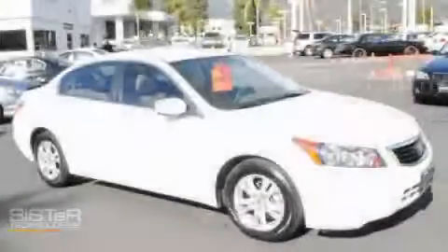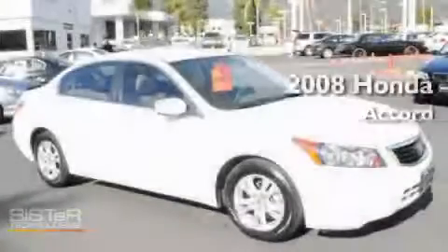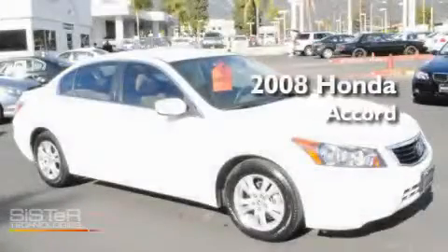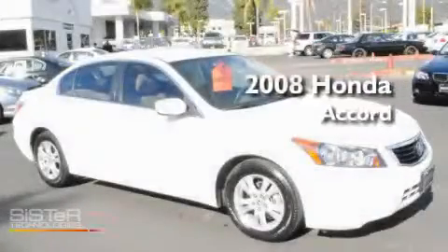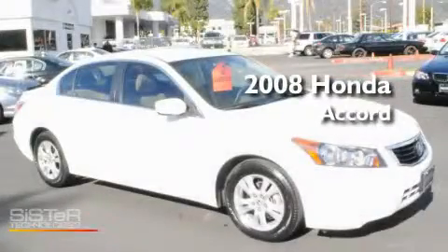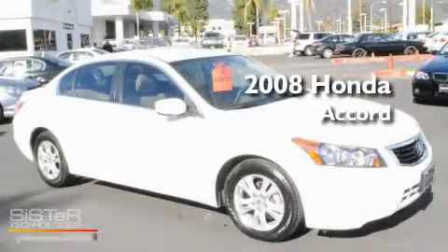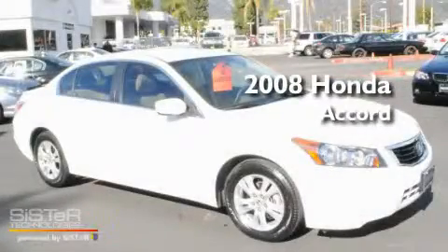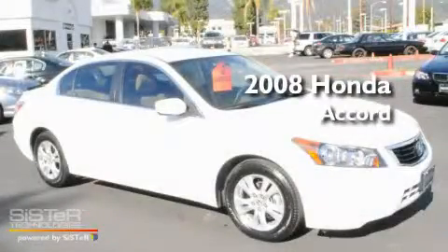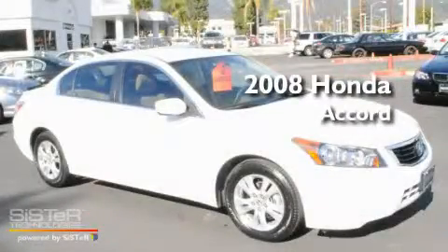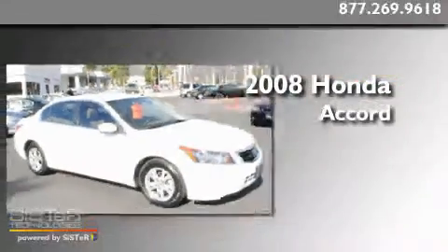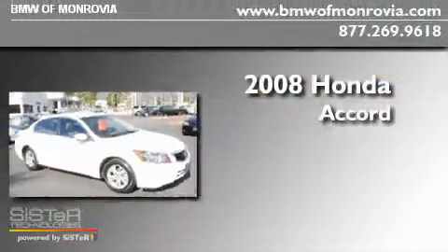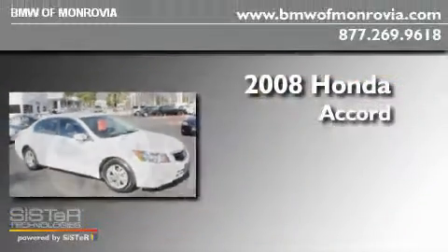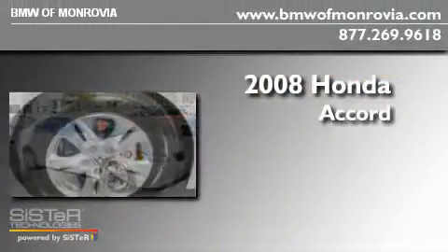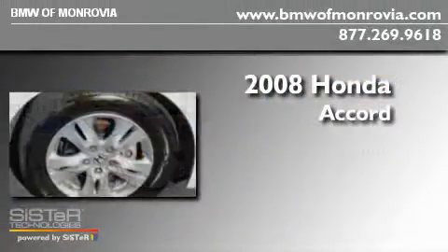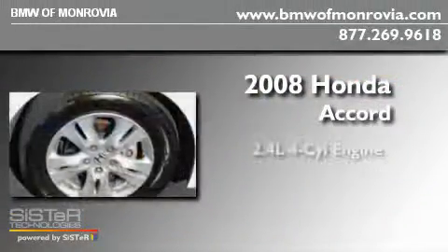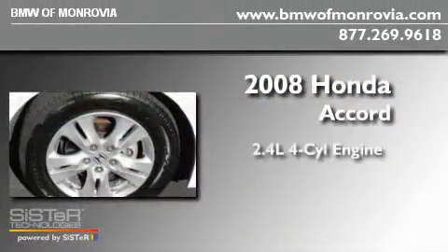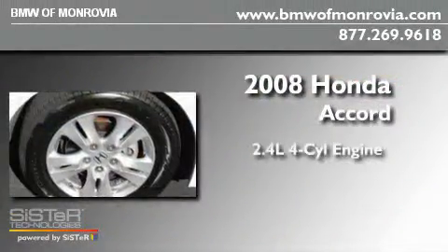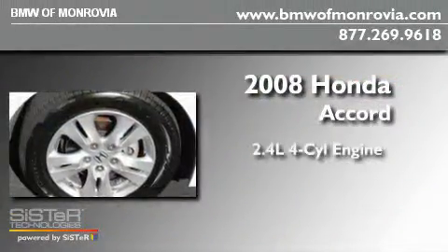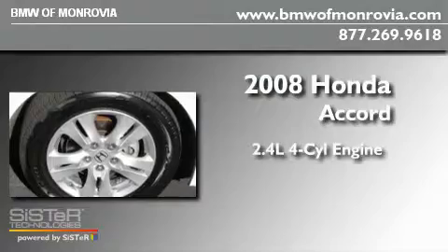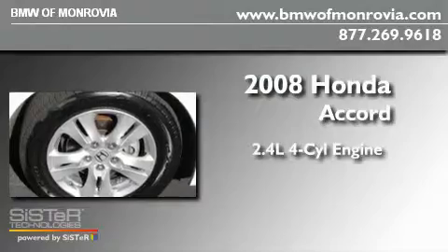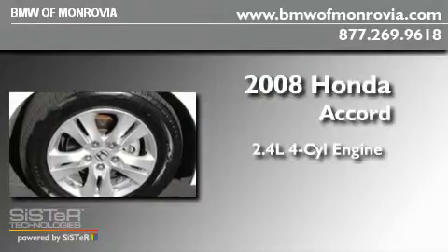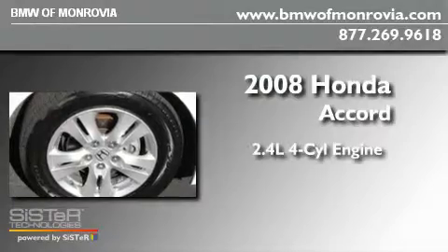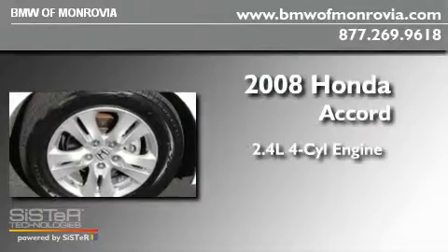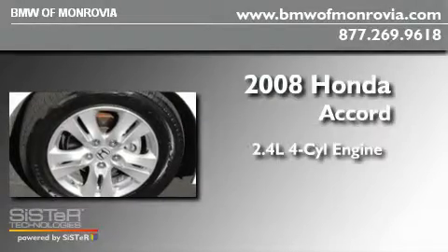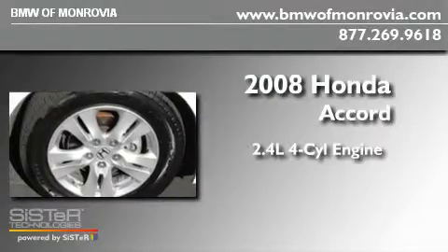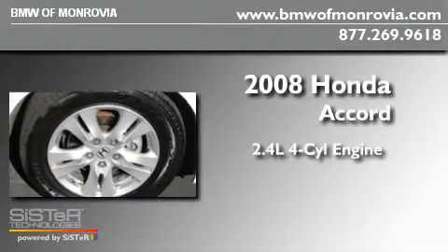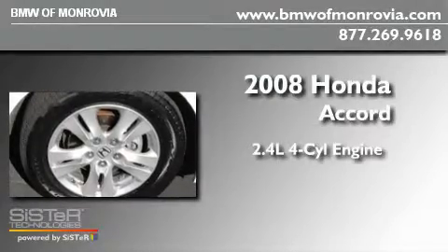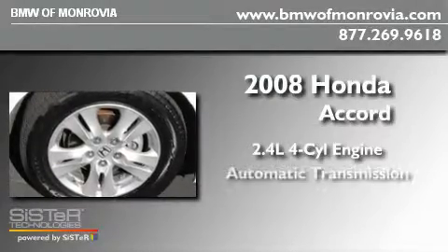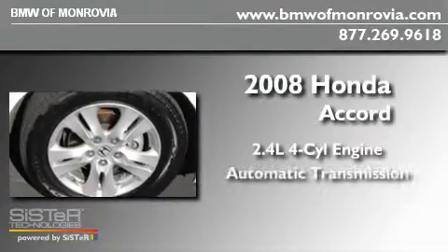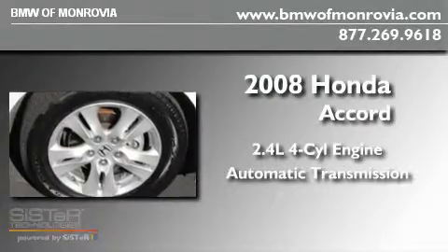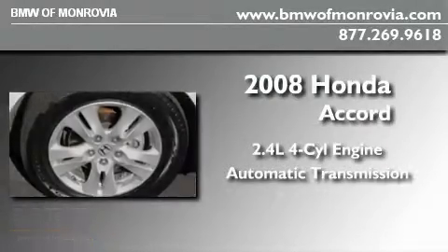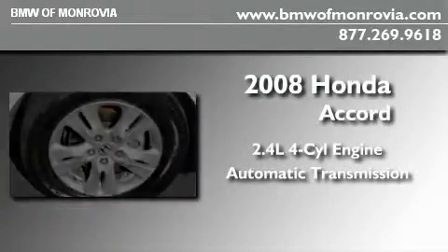This is a 2008 Honda Accord. It features a 2.4-liter four-cylinder engine and an automatic transmission.